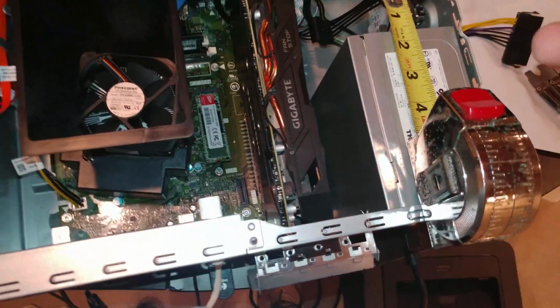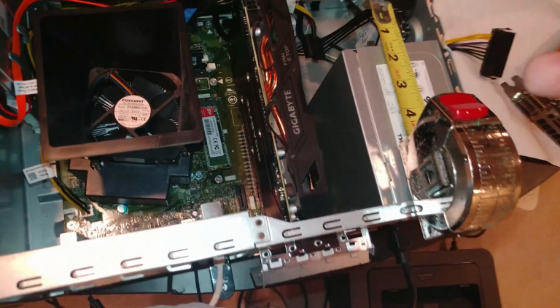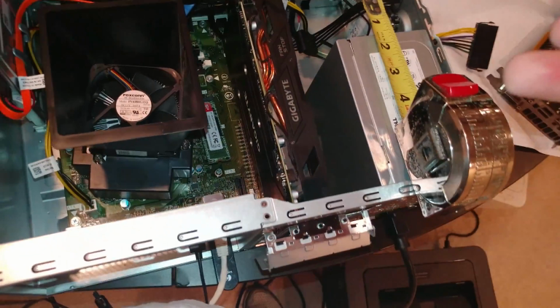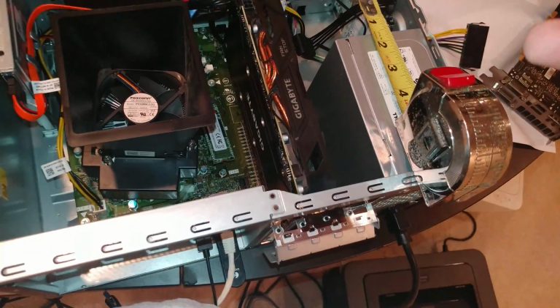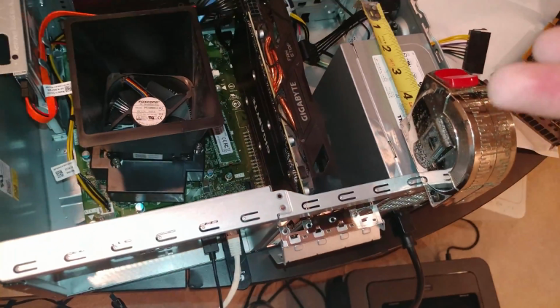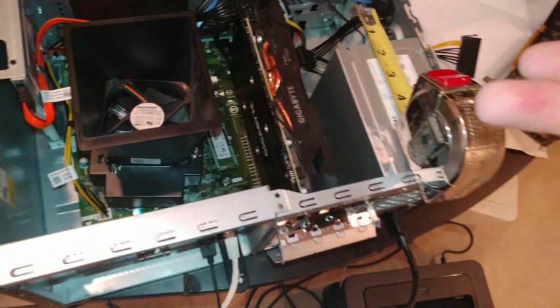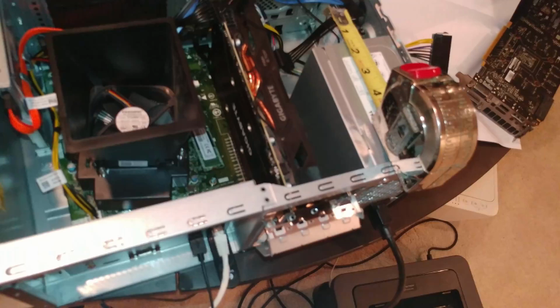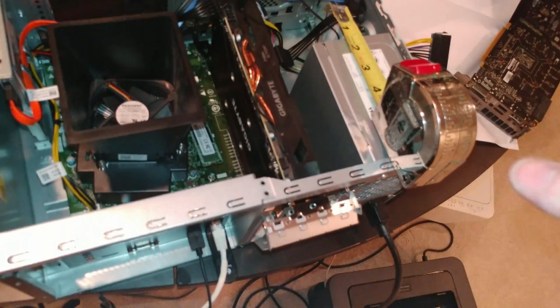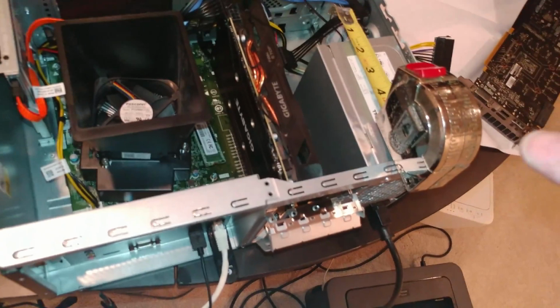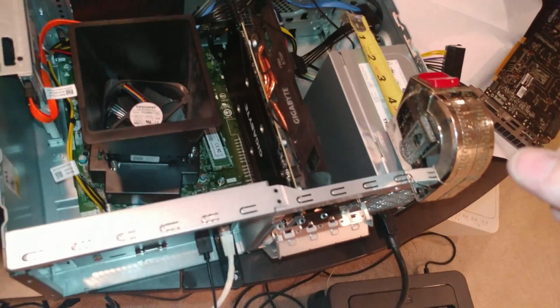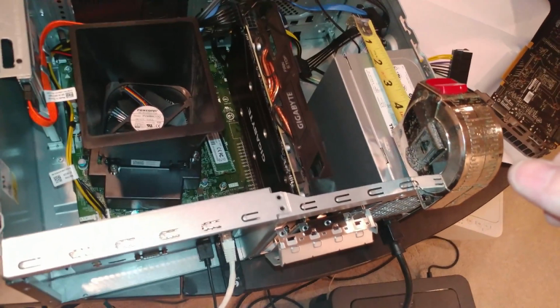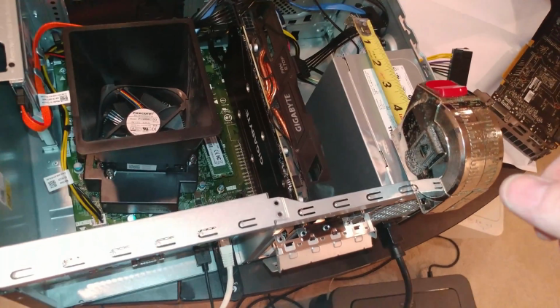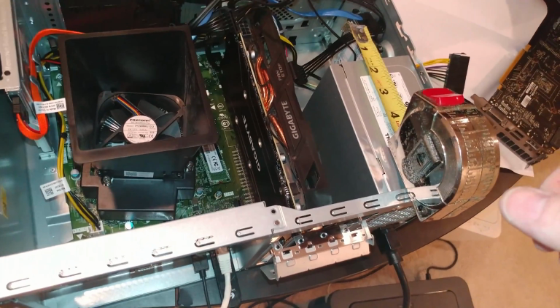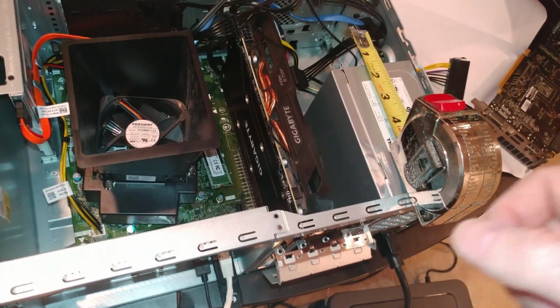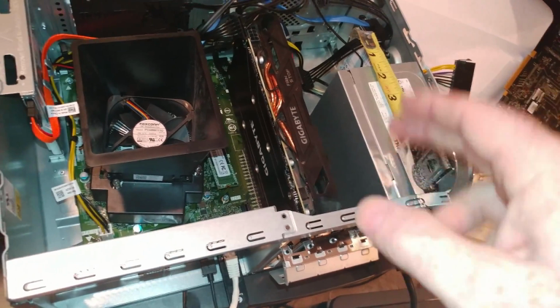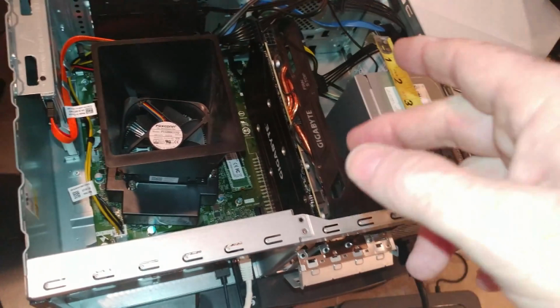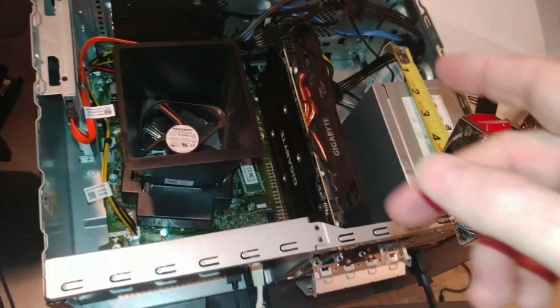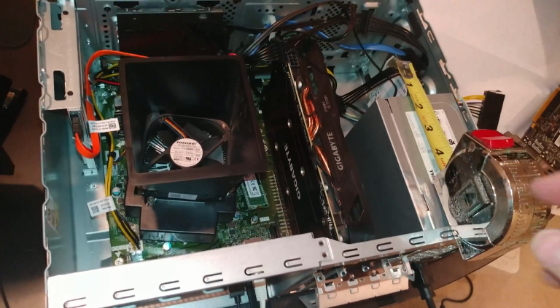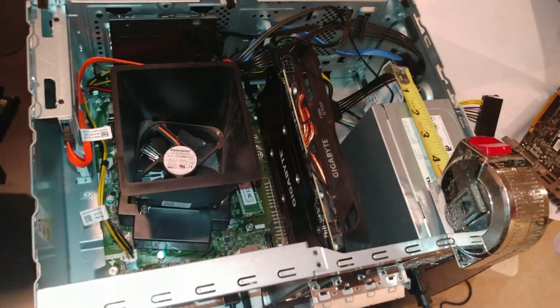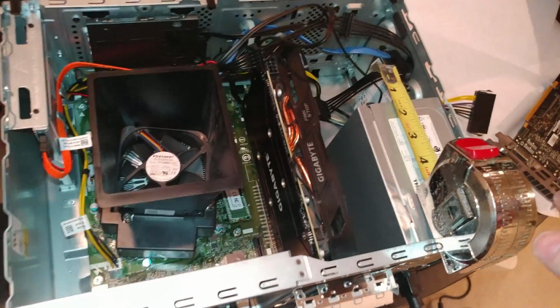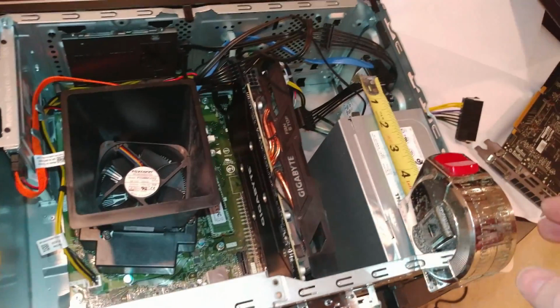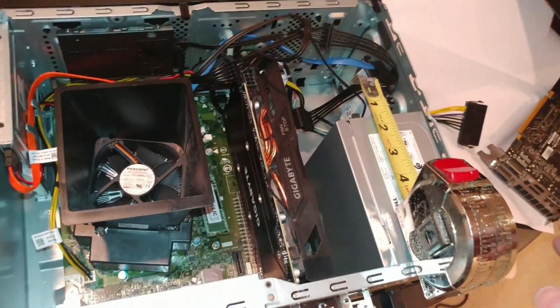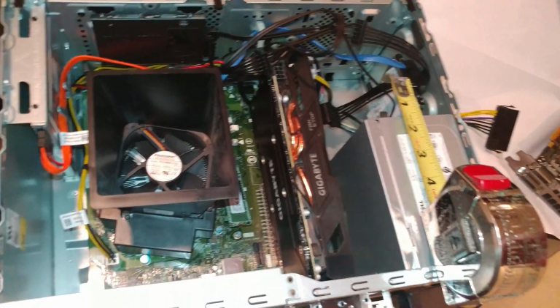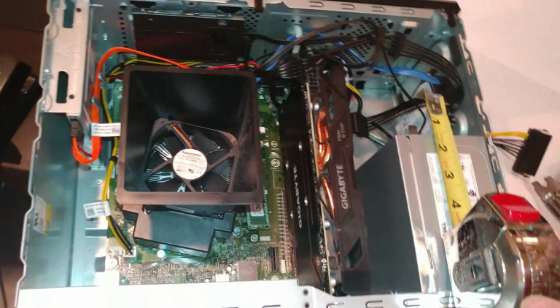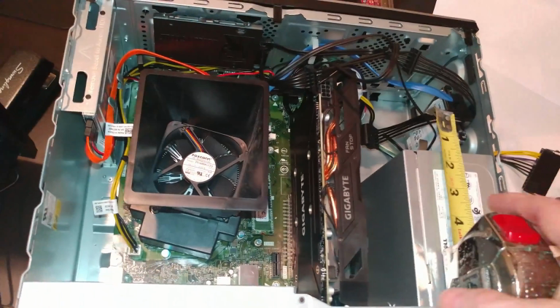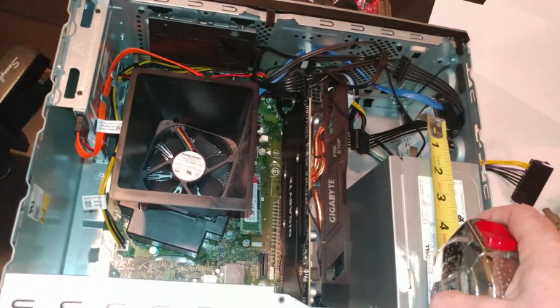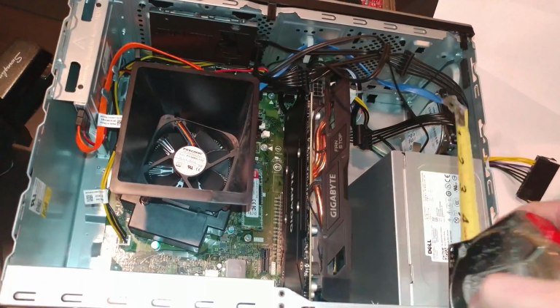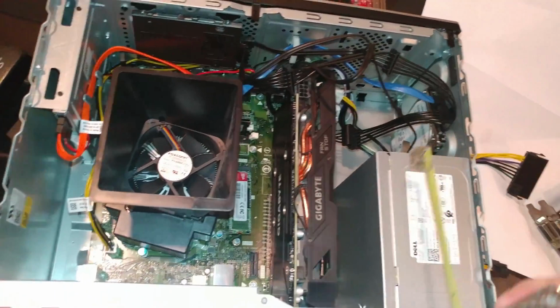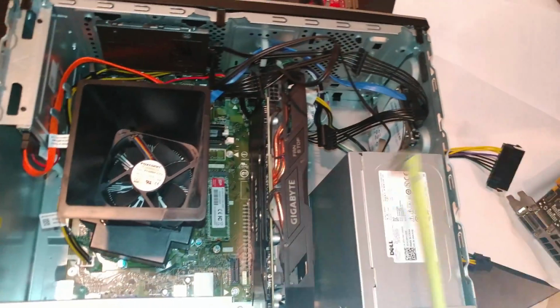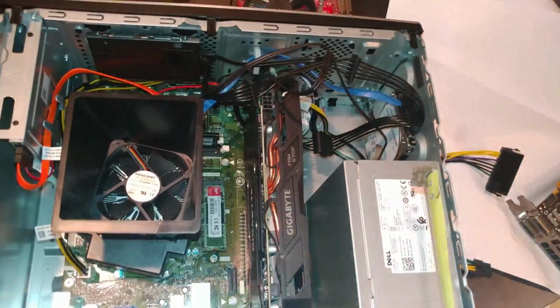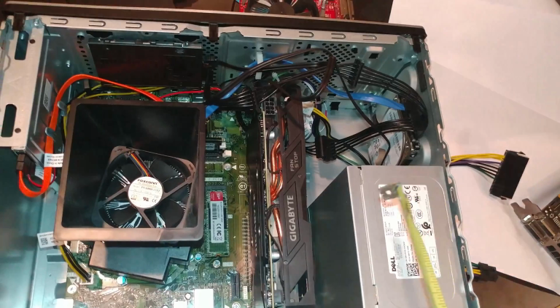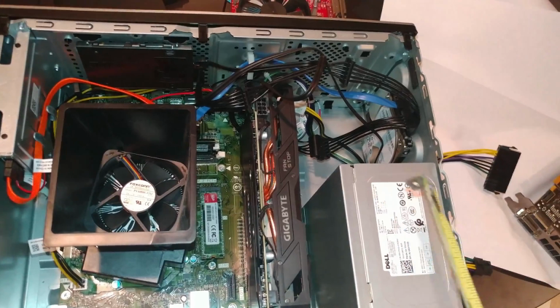I could feel both sides of it - the video card and the module that's on the motherboard there.